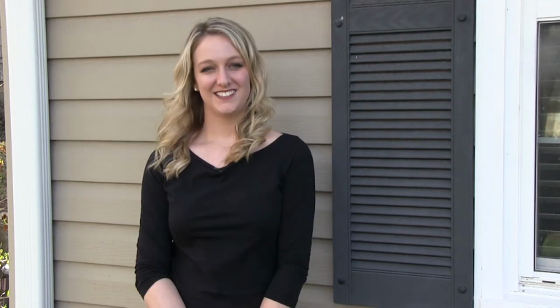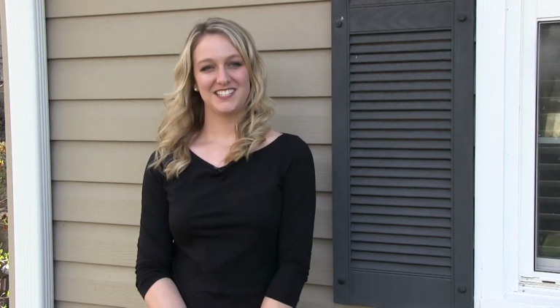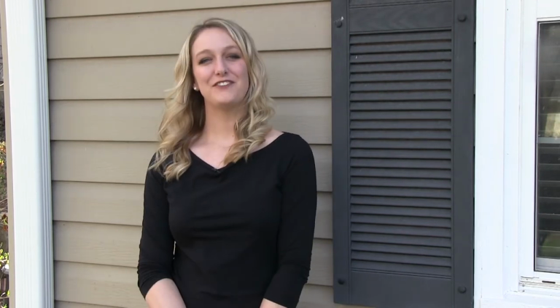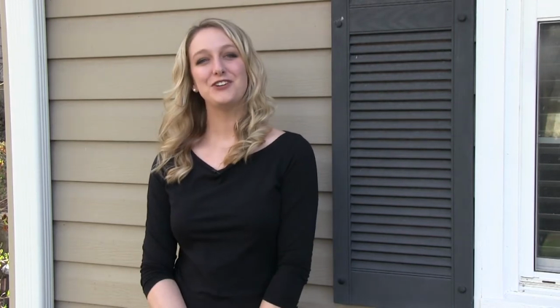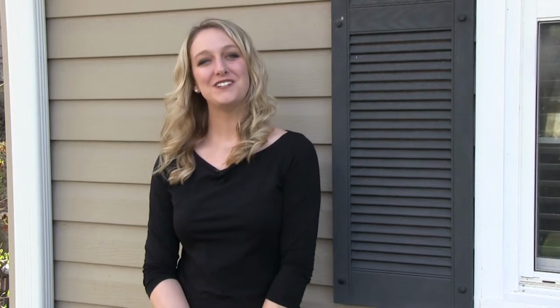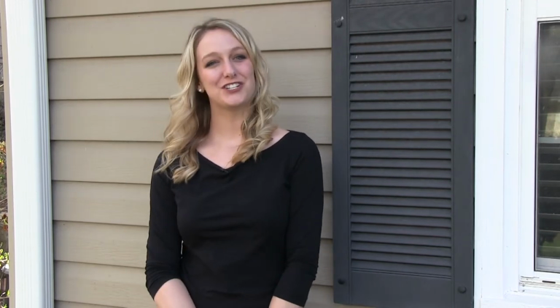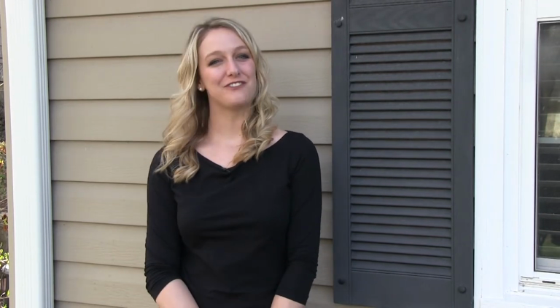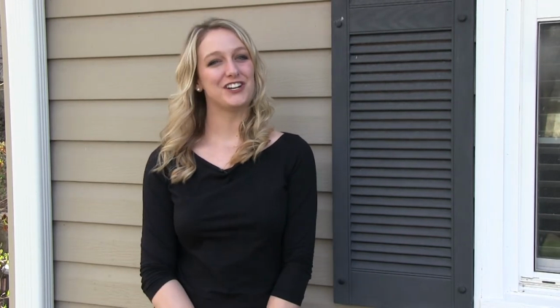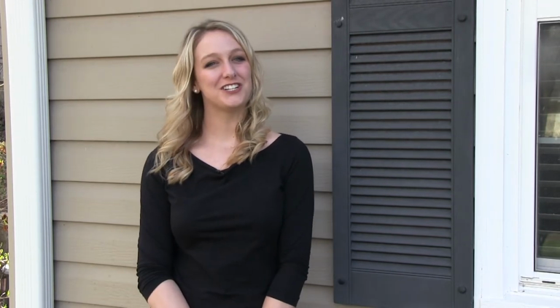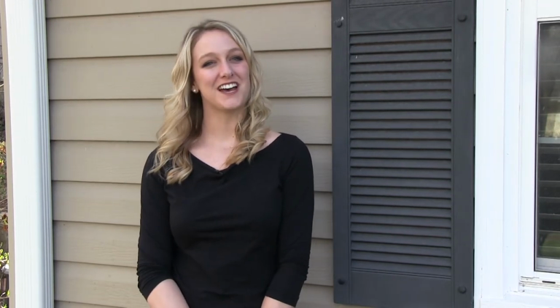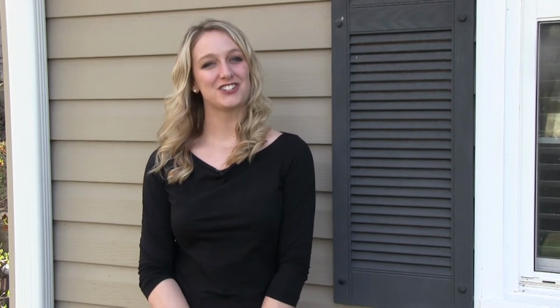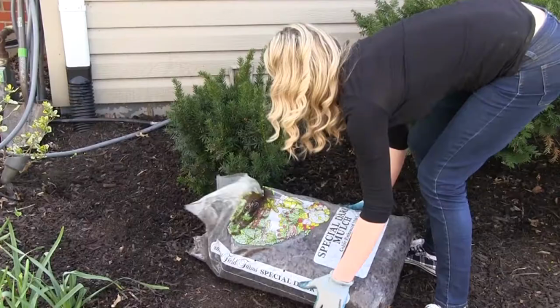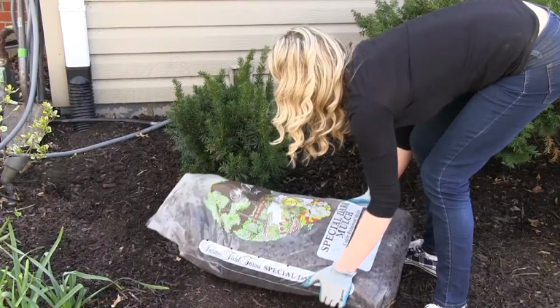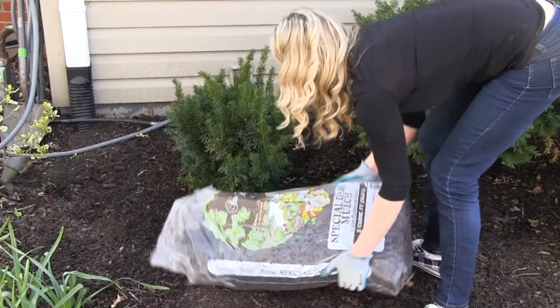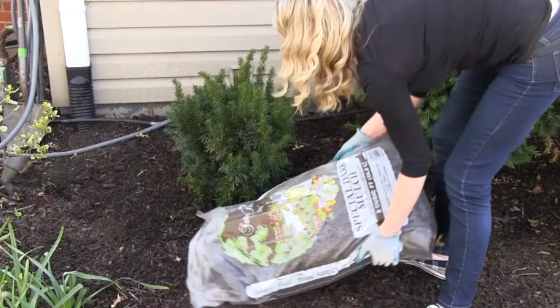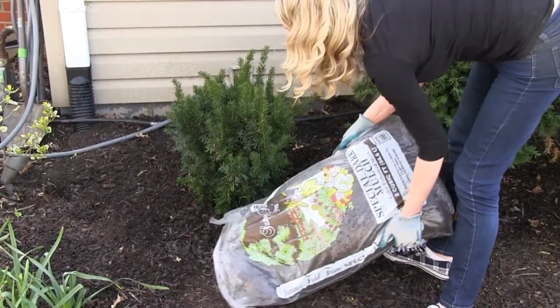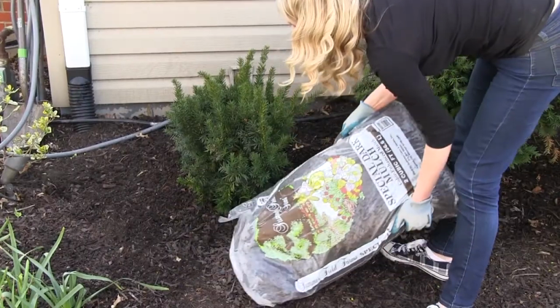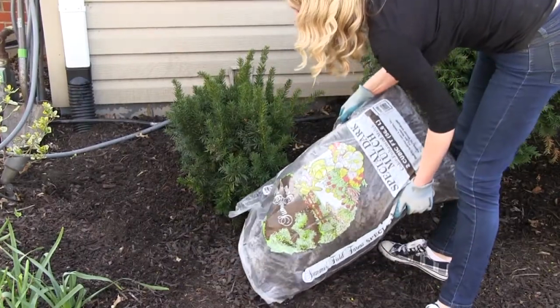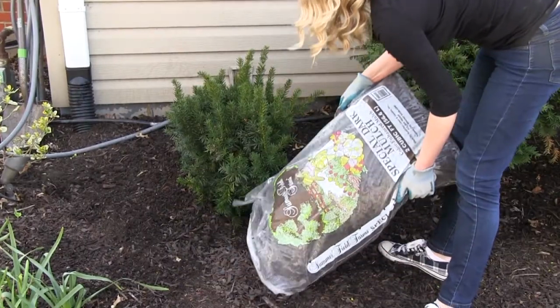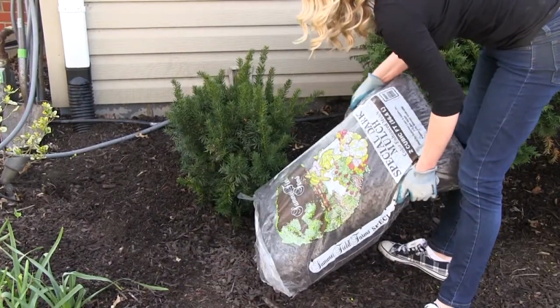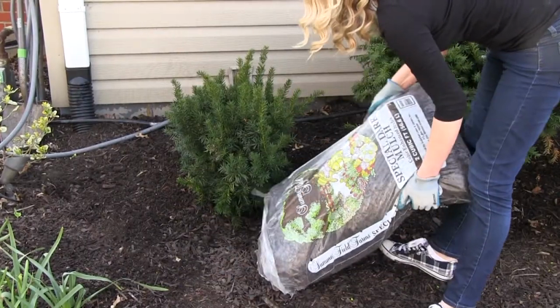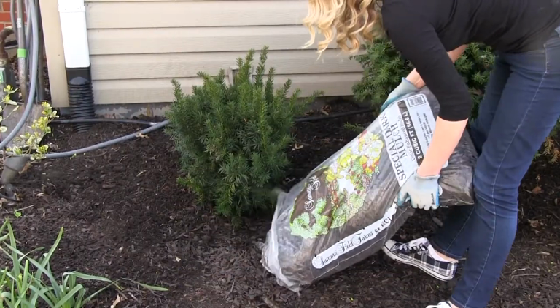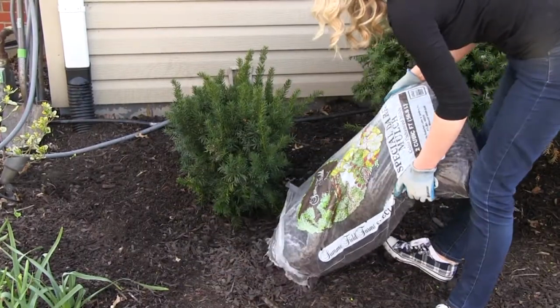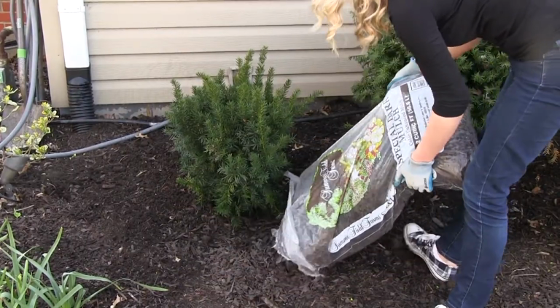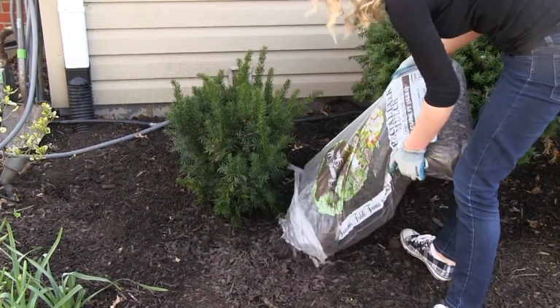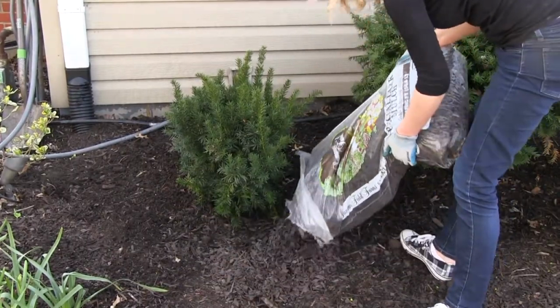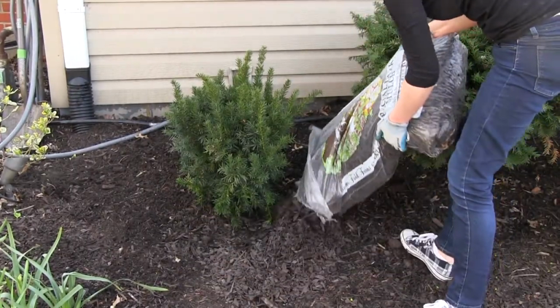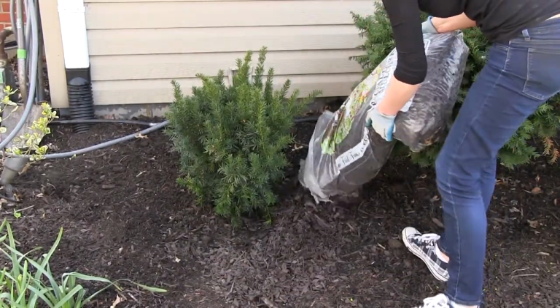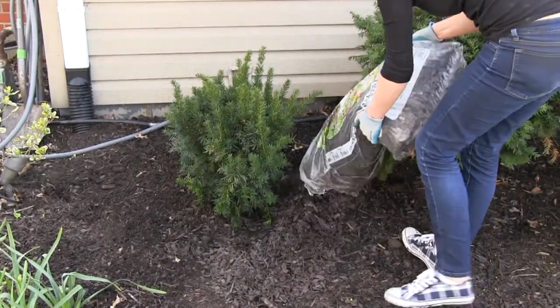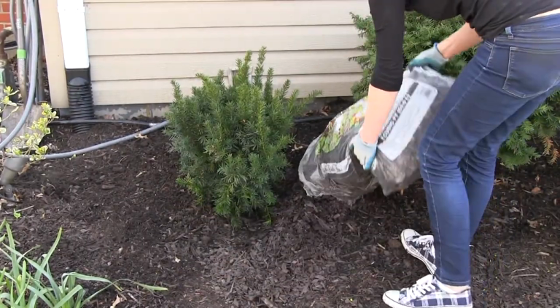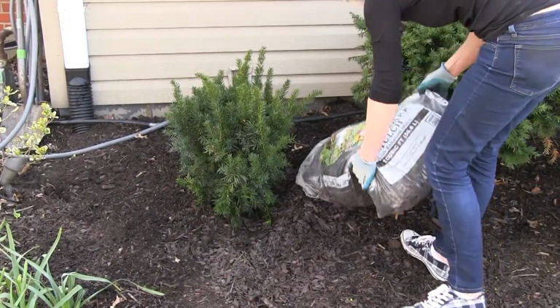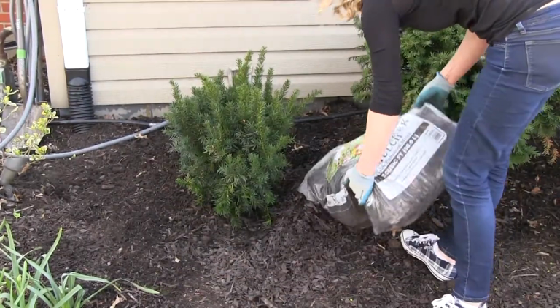To give your new addition a finishing touch and to help with water retention, add a two to three inch layer of mulch.